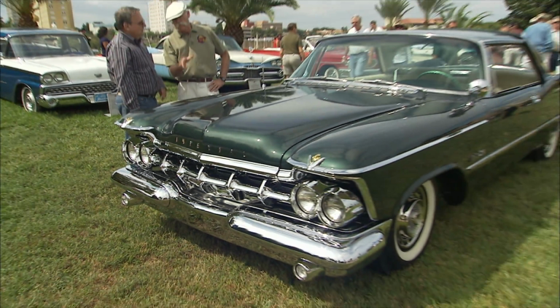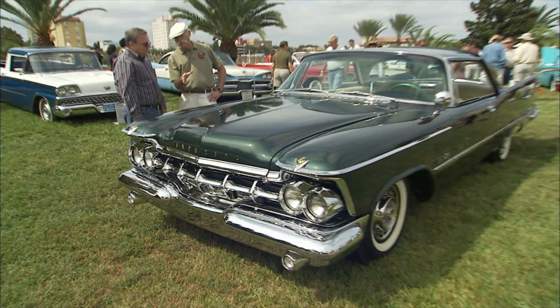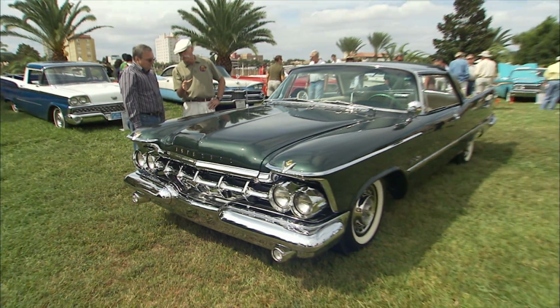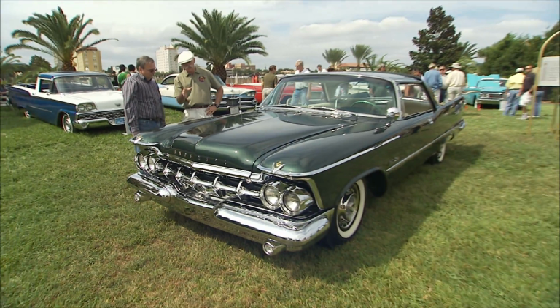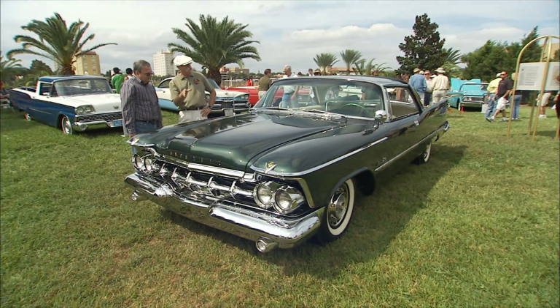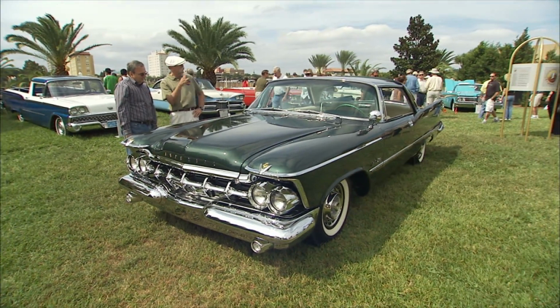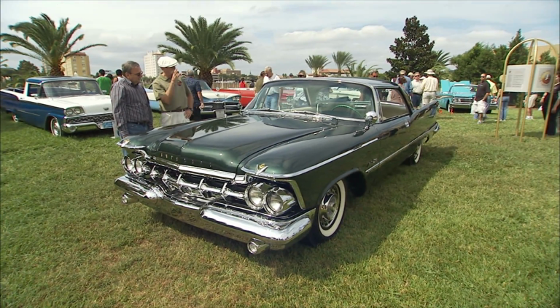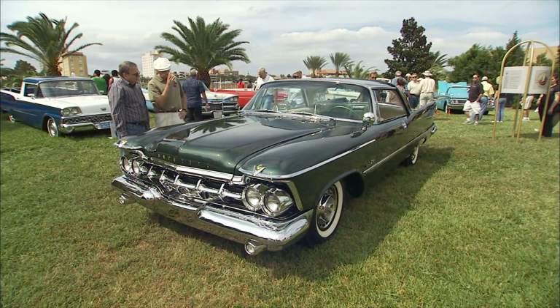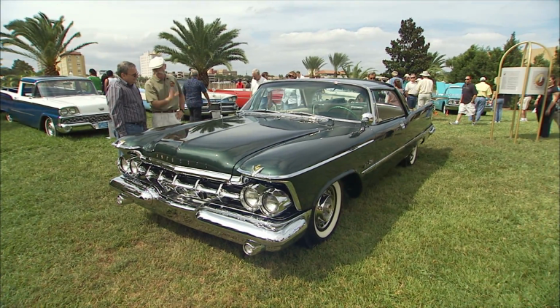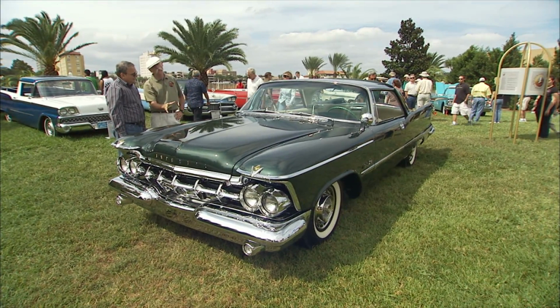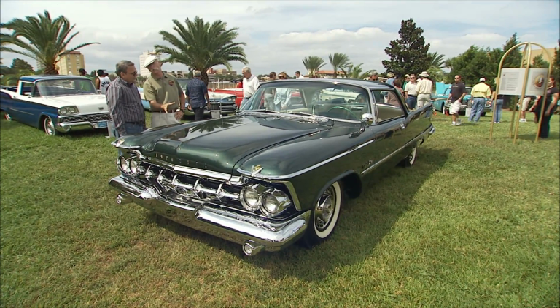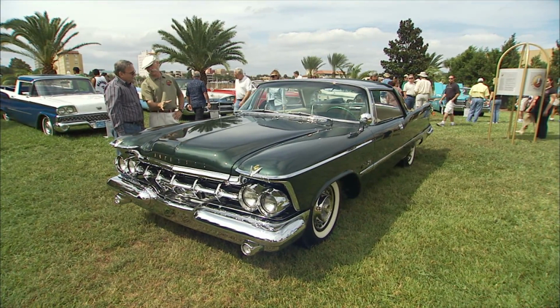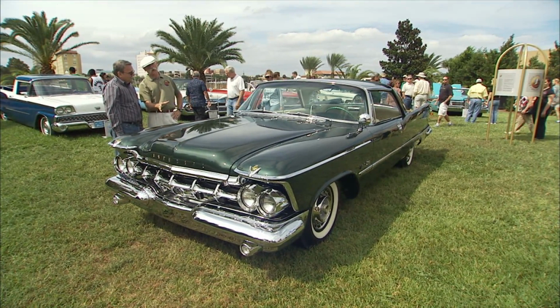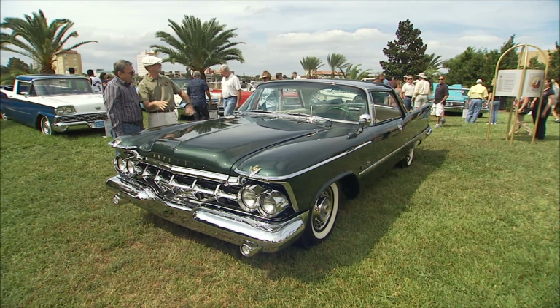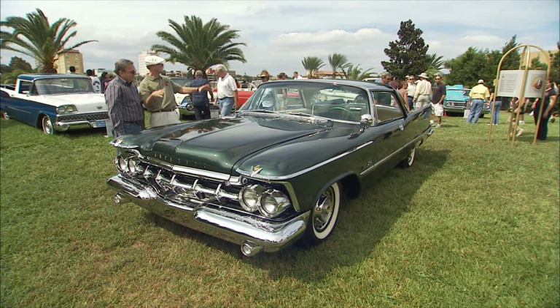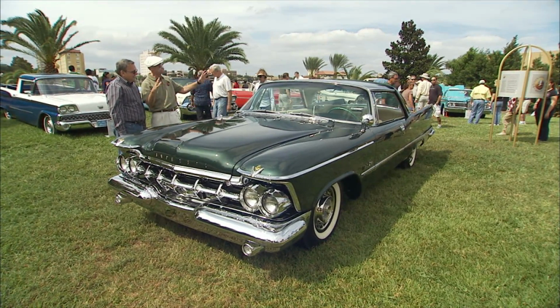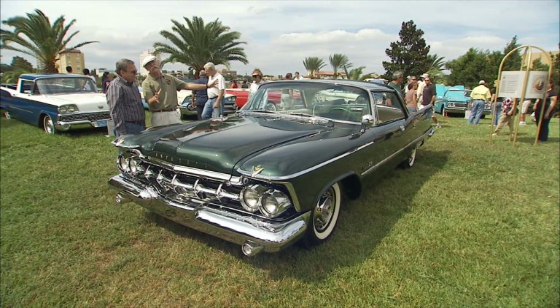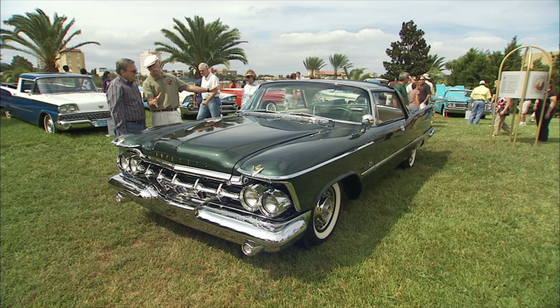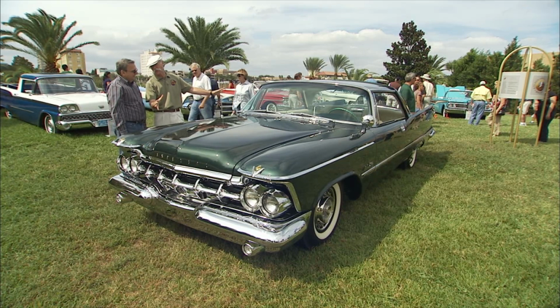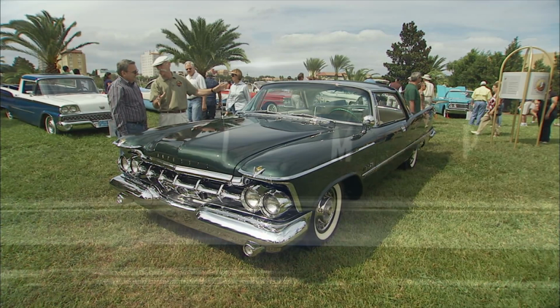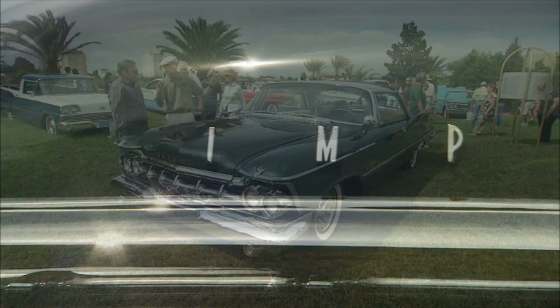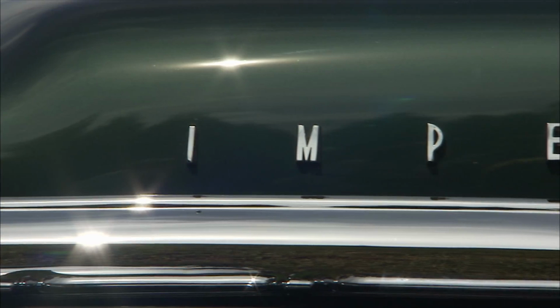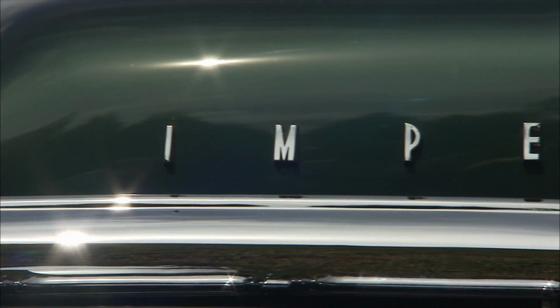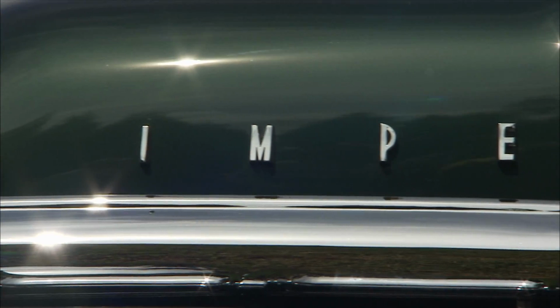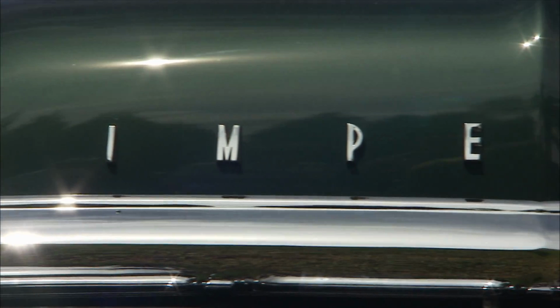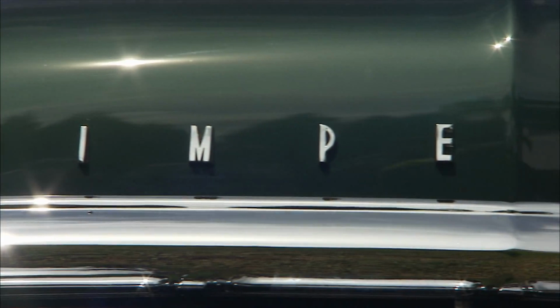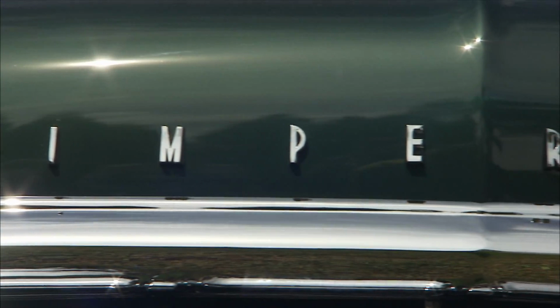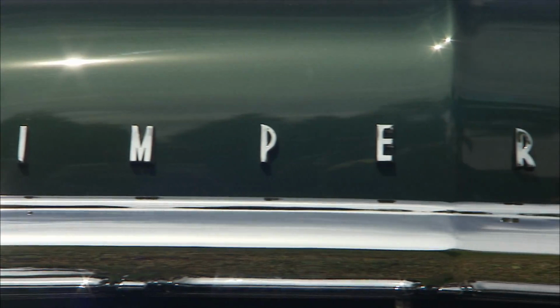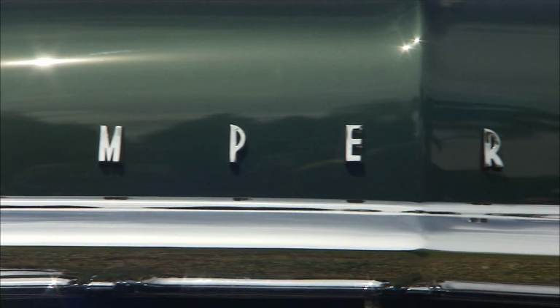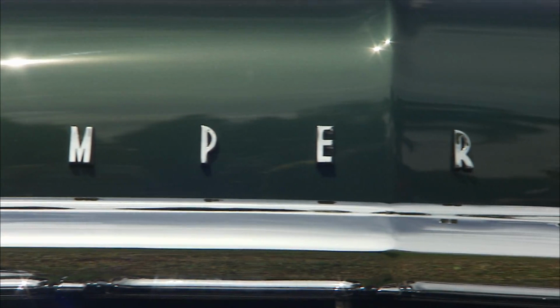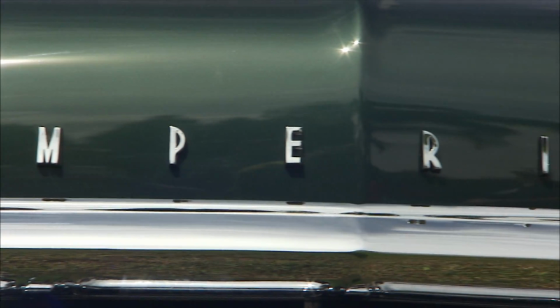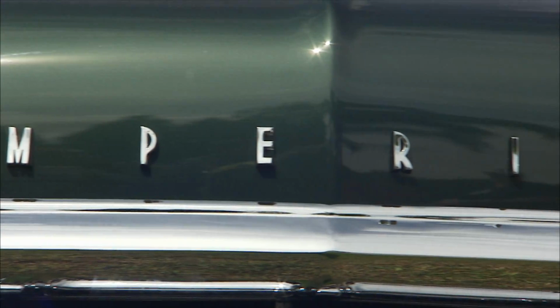Martin, this is a gorgeous car, and it's a massive car. This is a '59 Chrysler Imperial, right? Right.